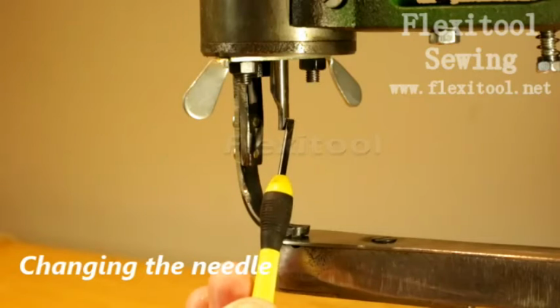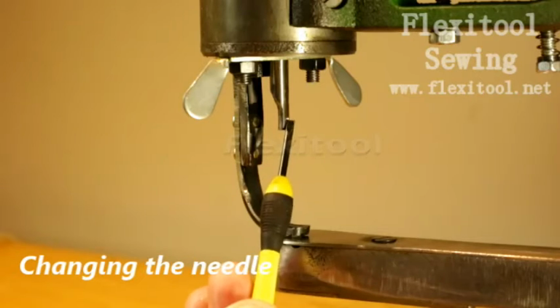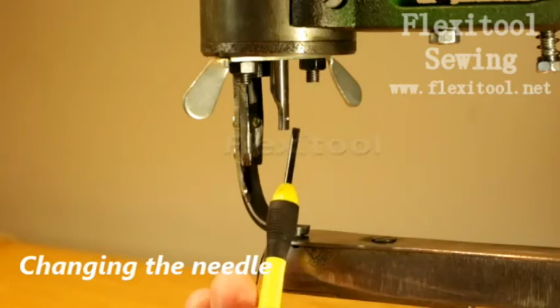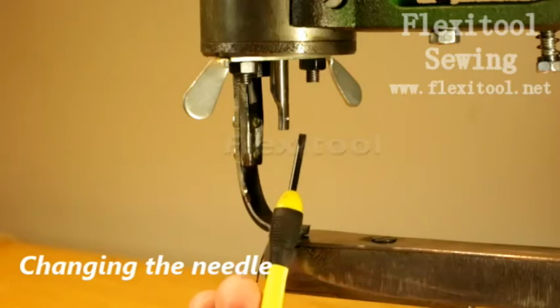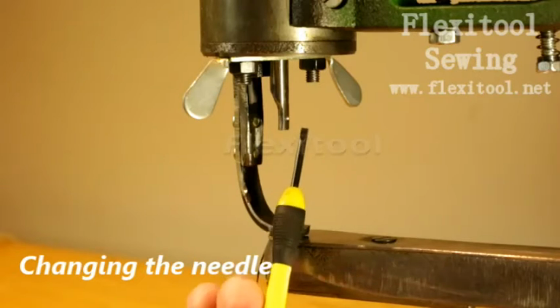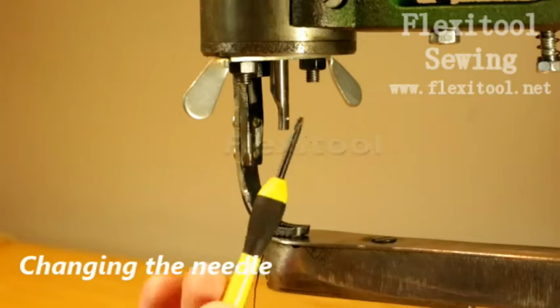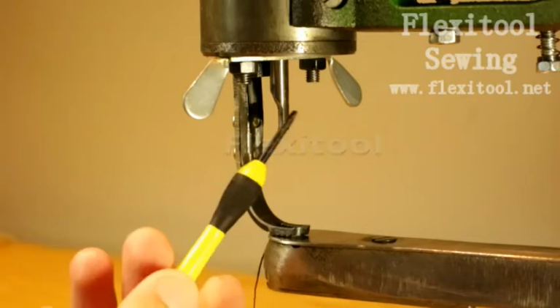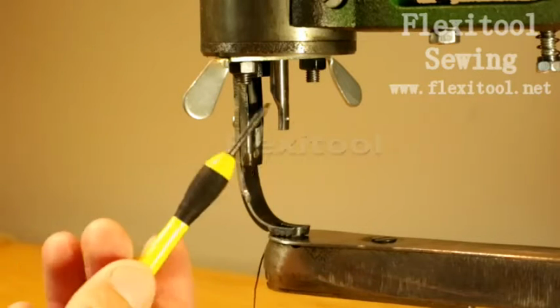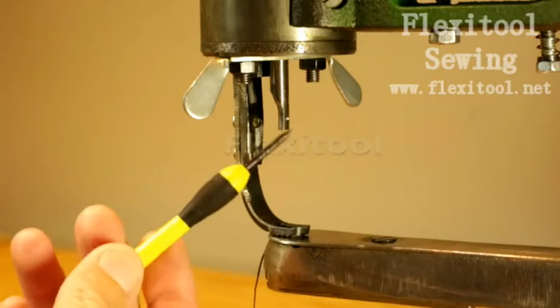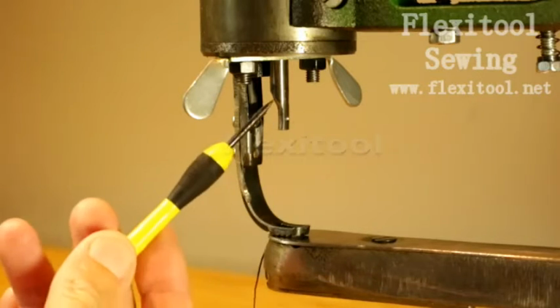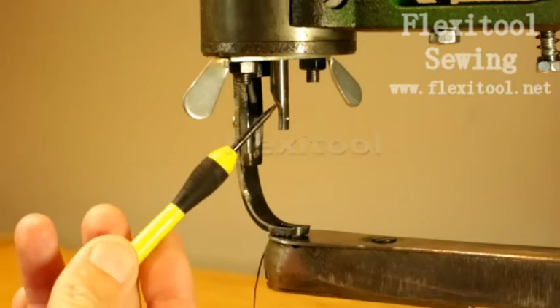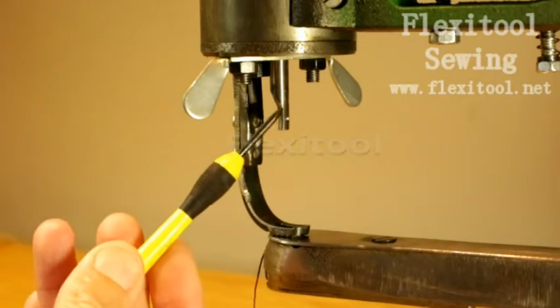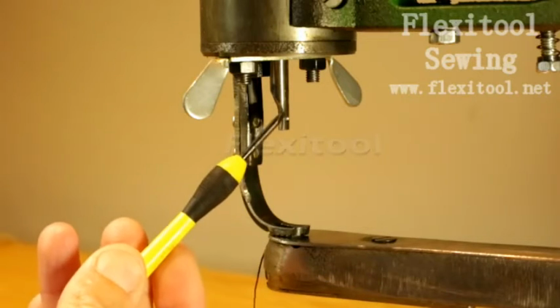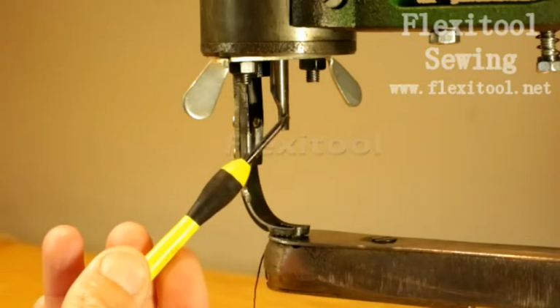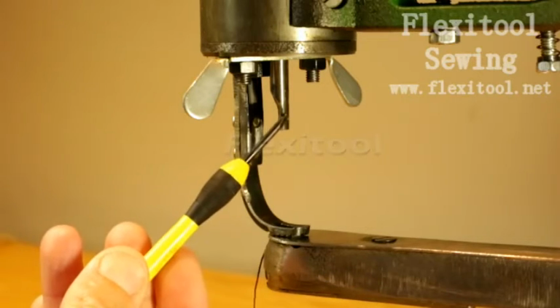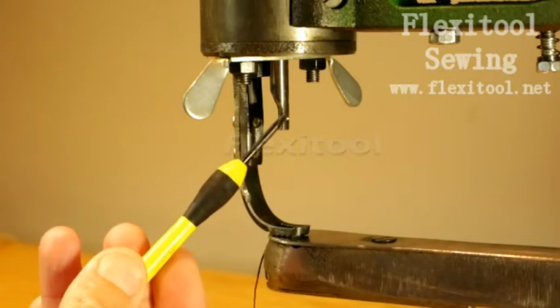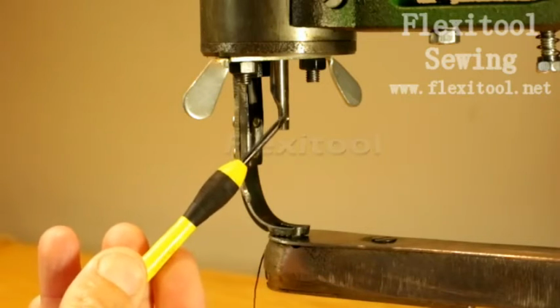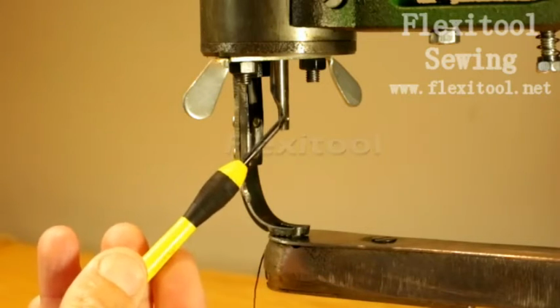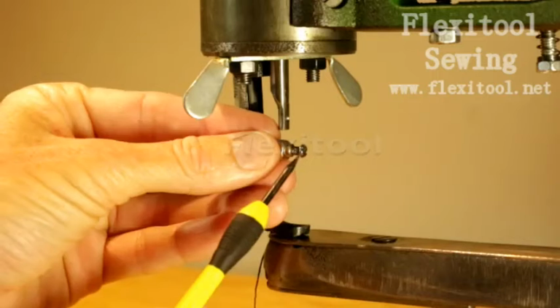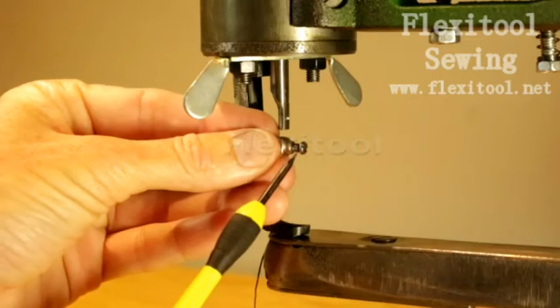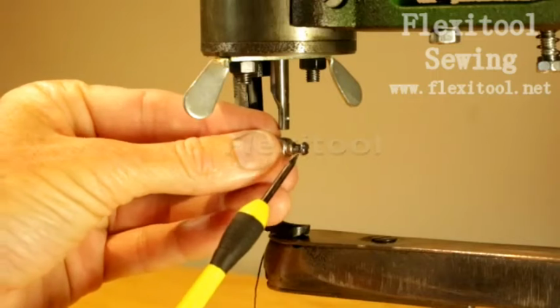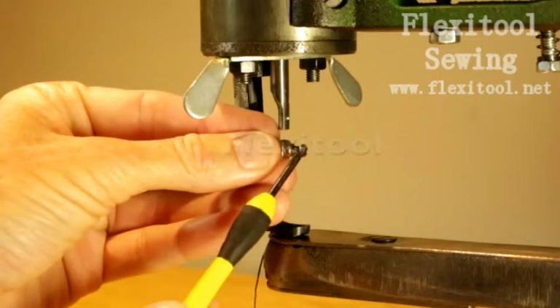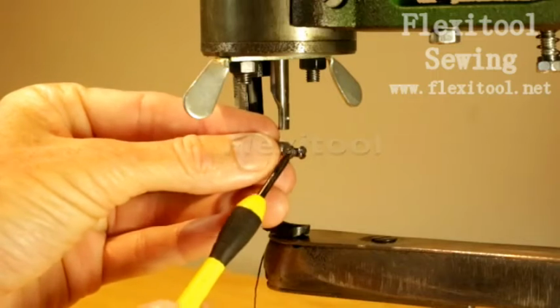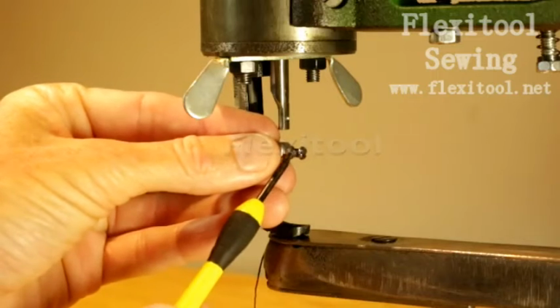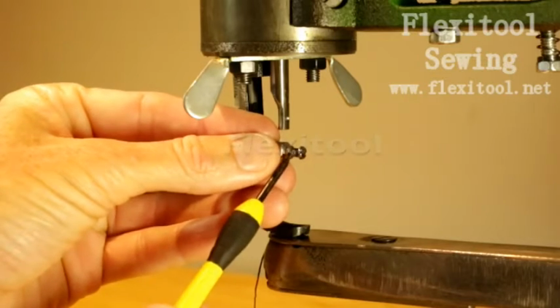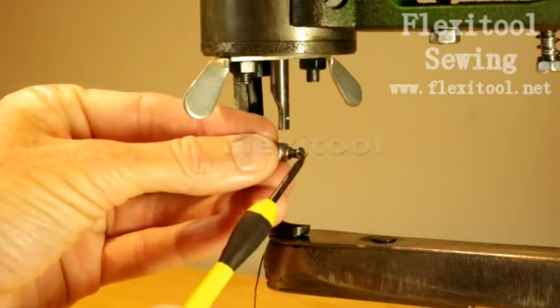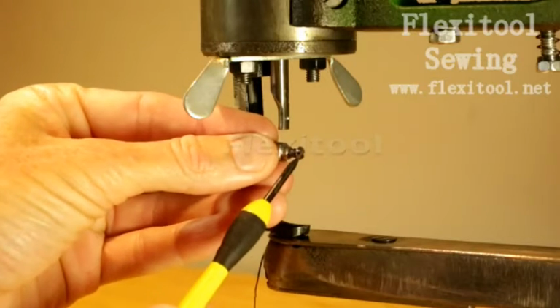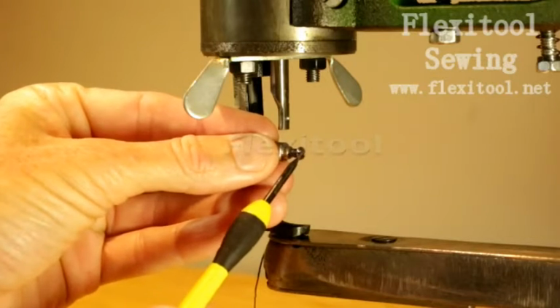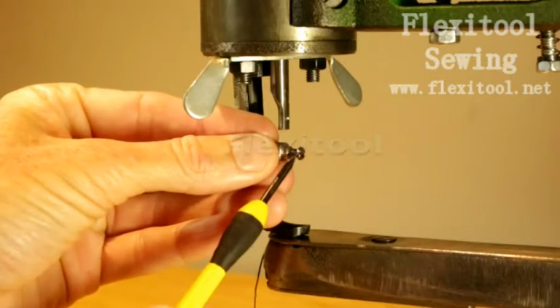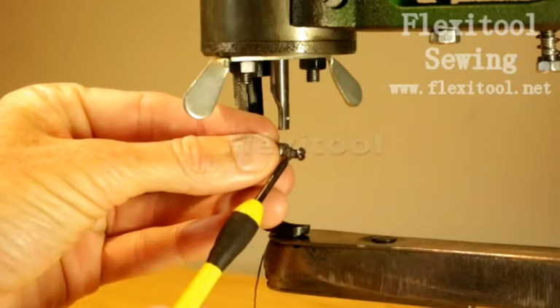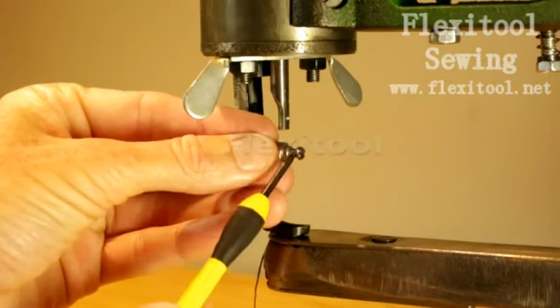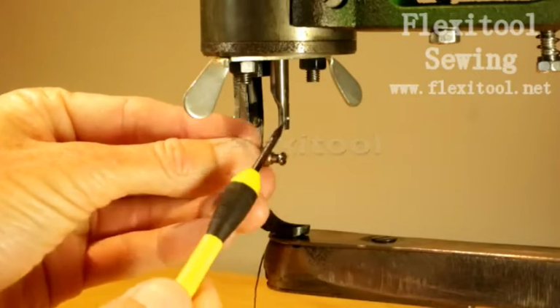Note the small groove or hole on the needle bar where the locking screw needs to seat in order to properly fasten the needle.